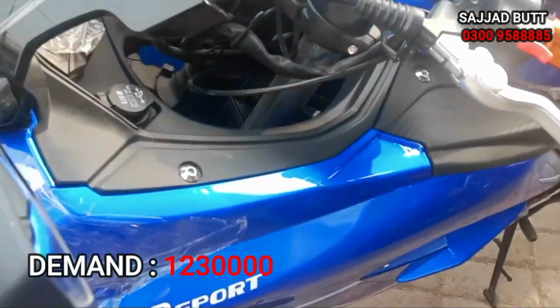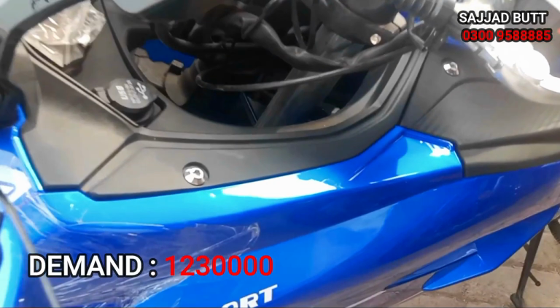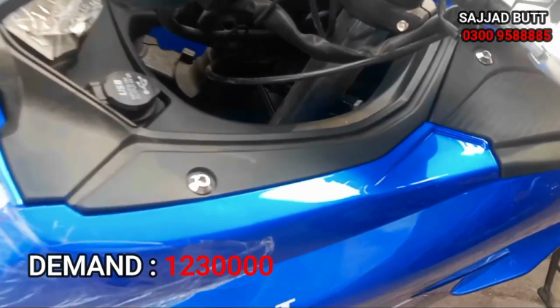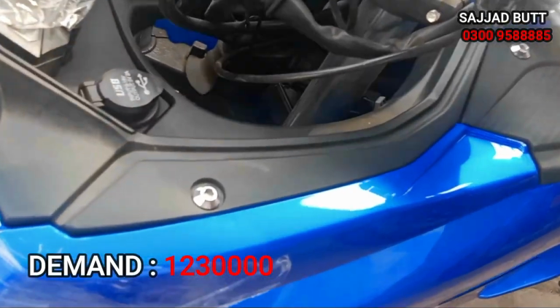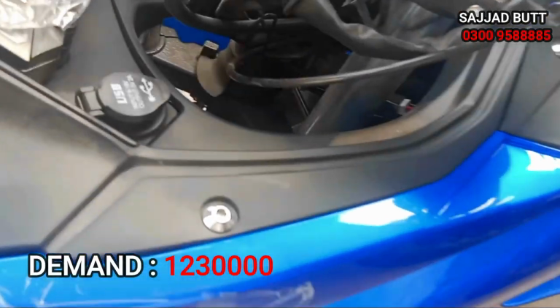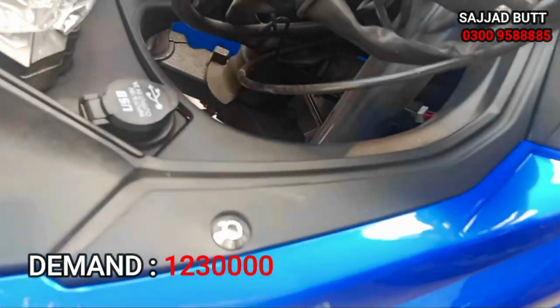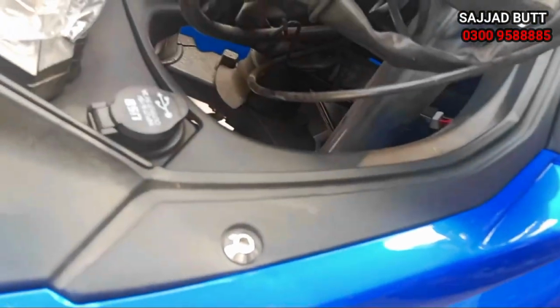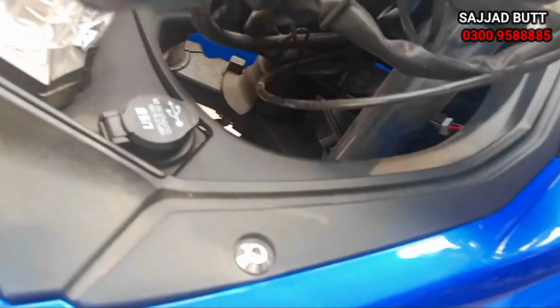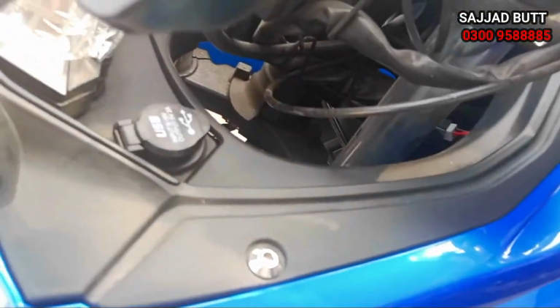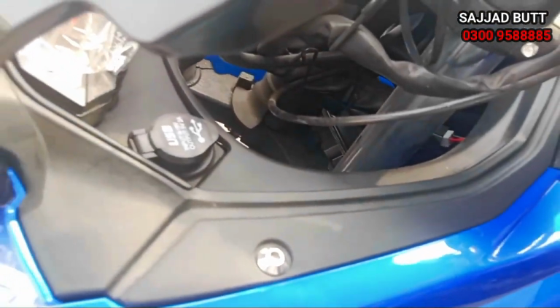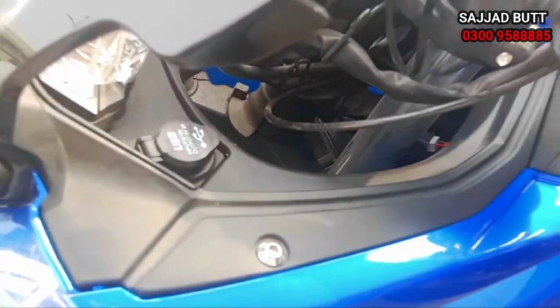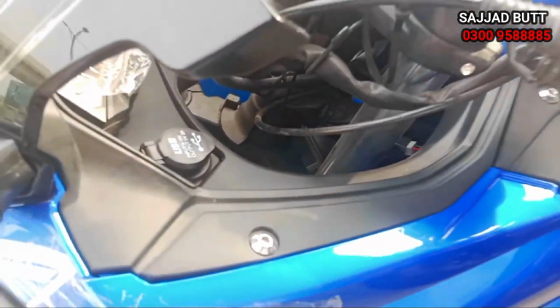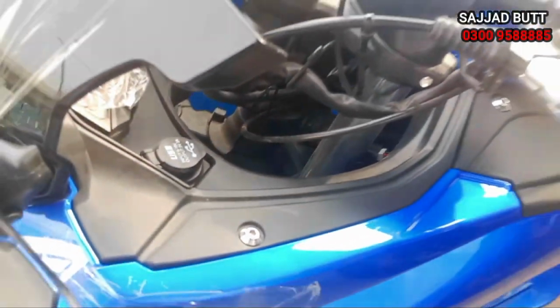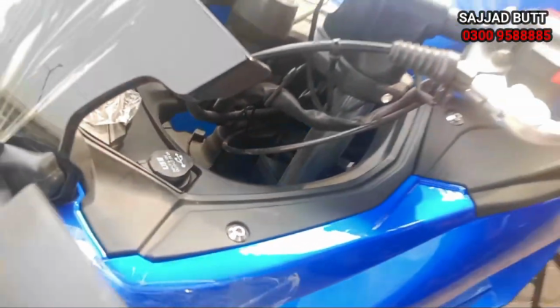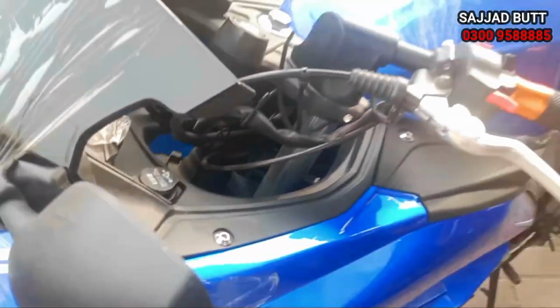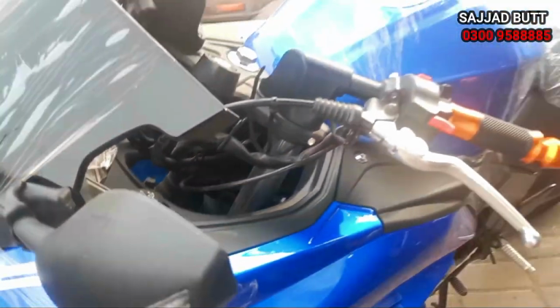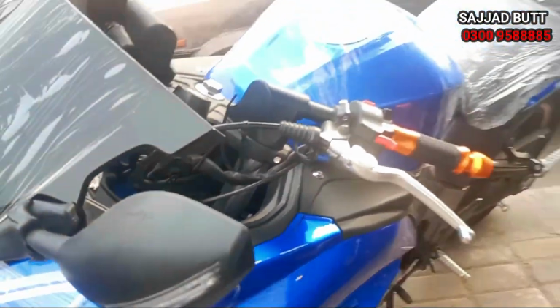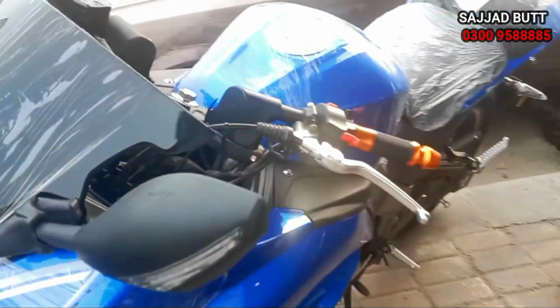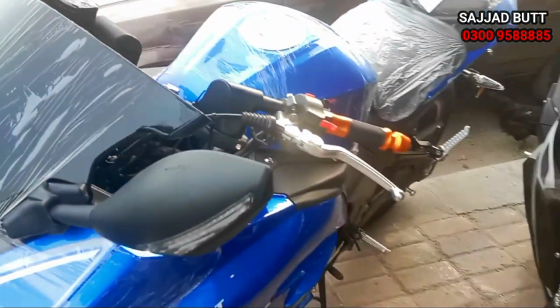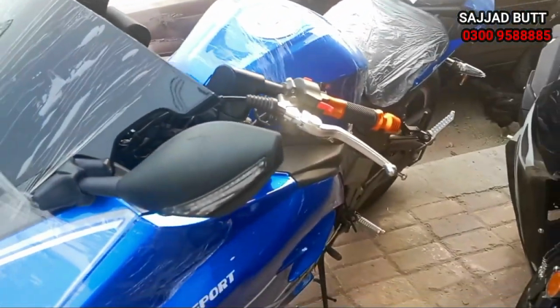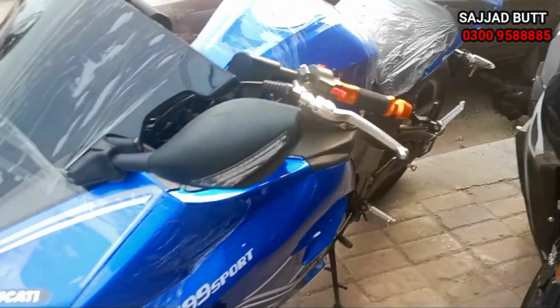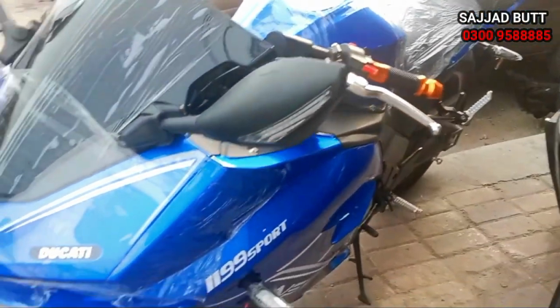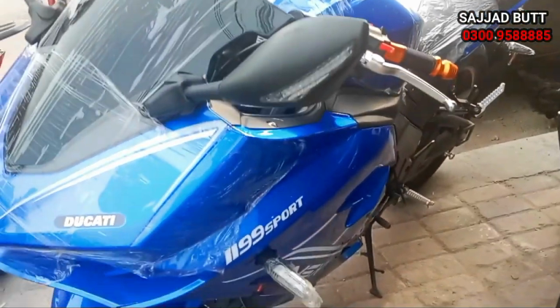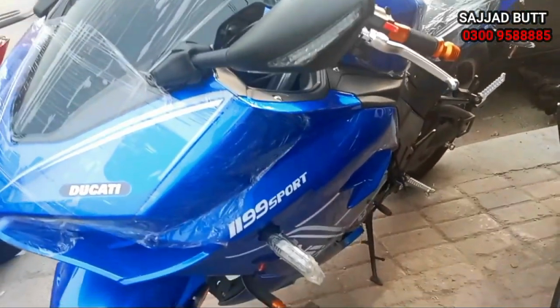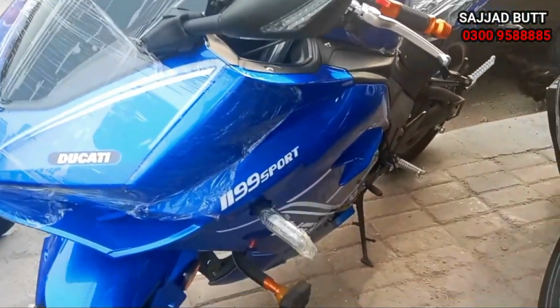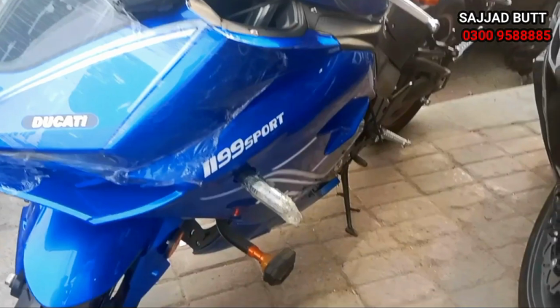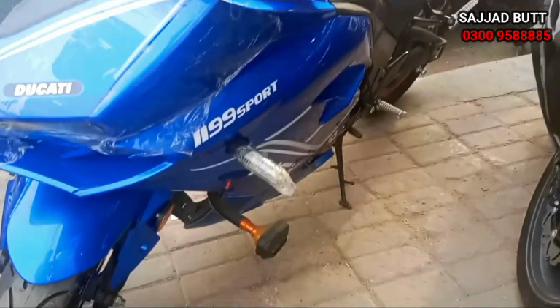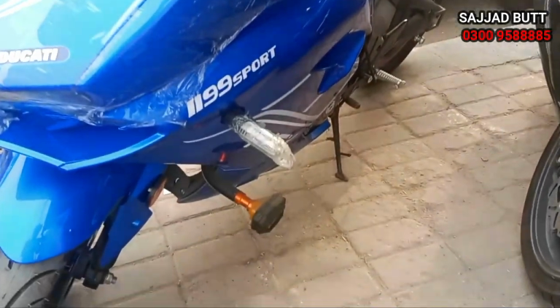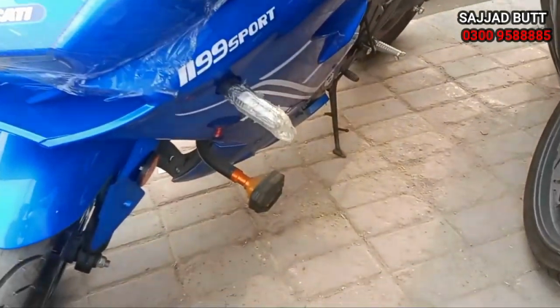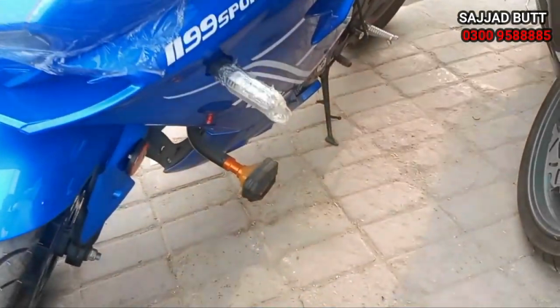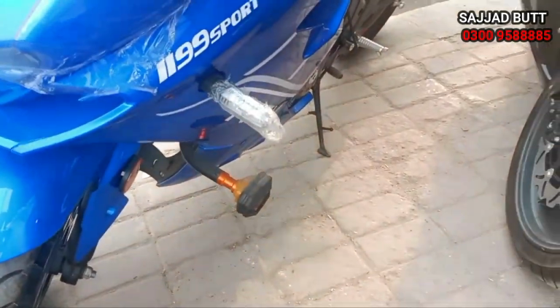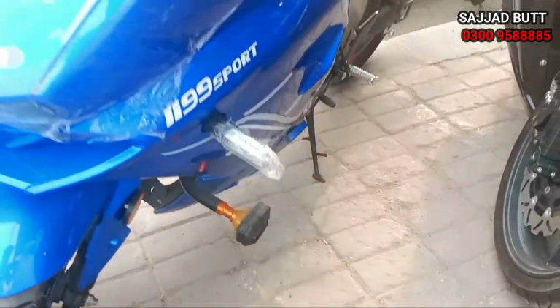This has a USB charger installed and a crash protector. It is a good price.